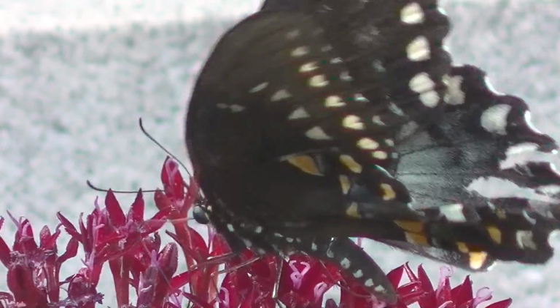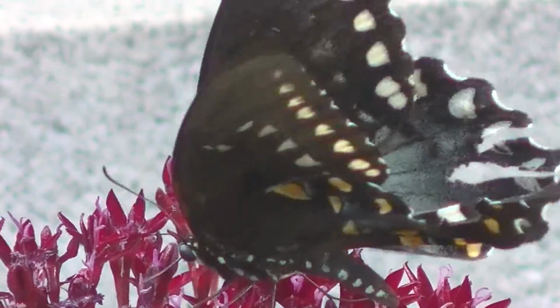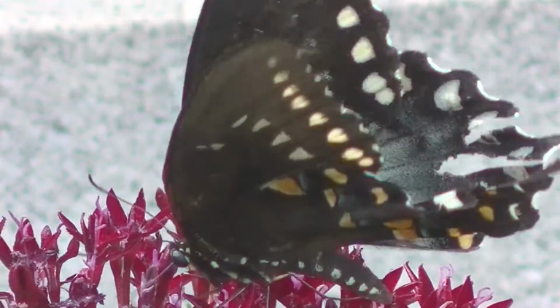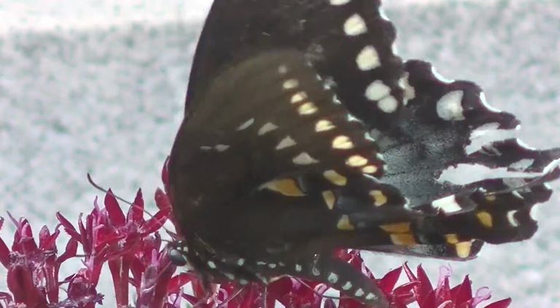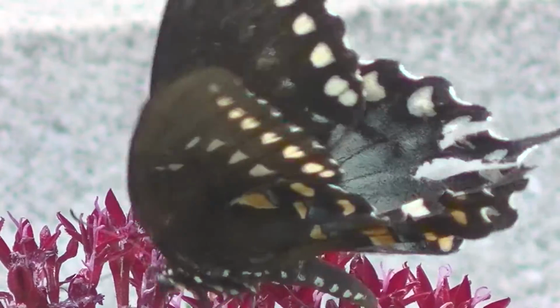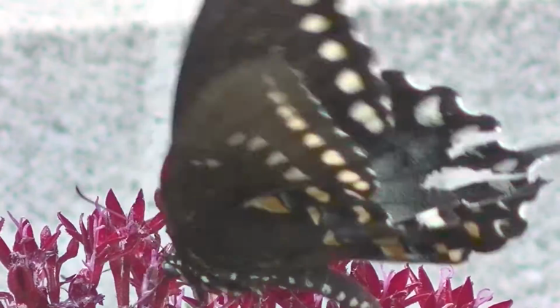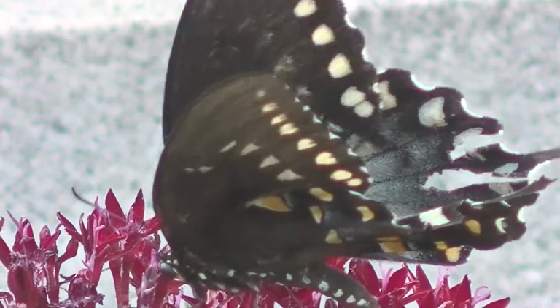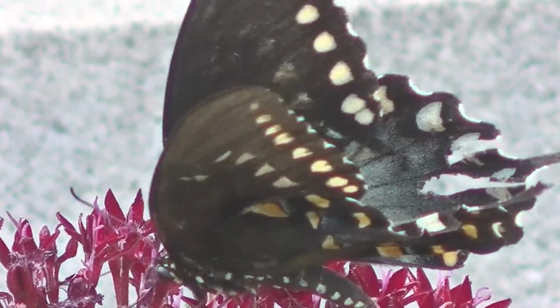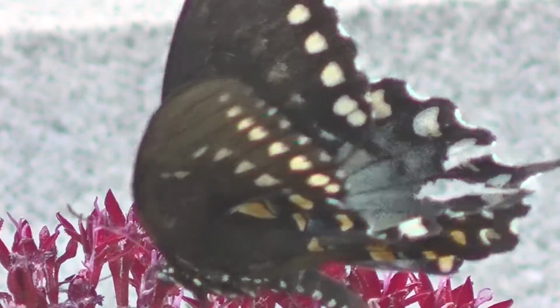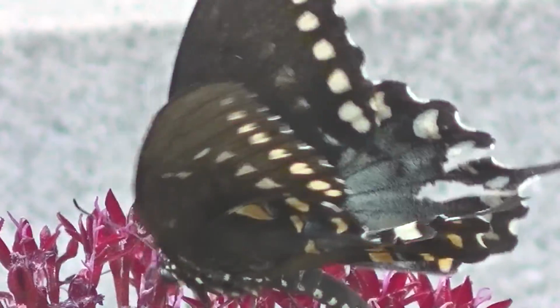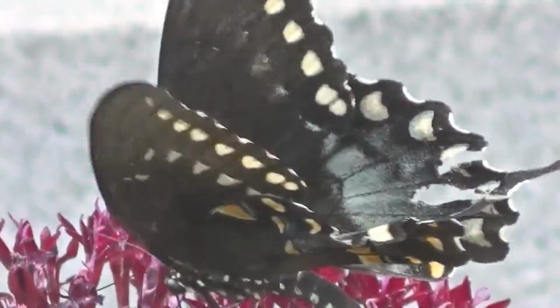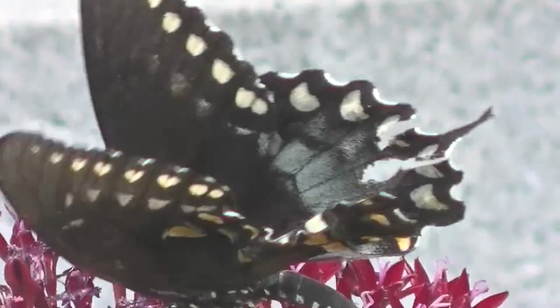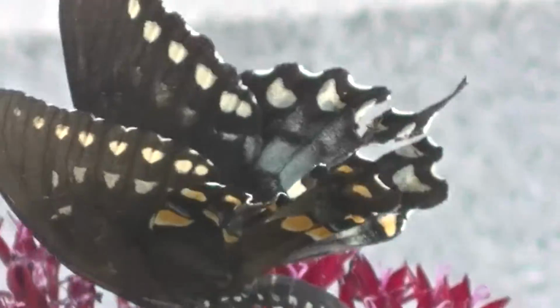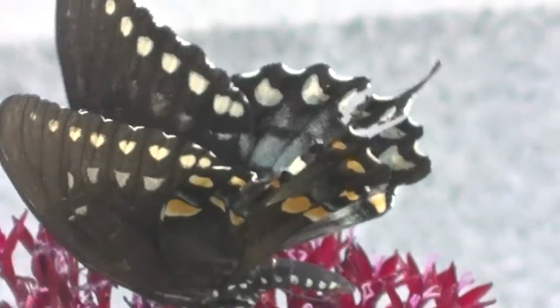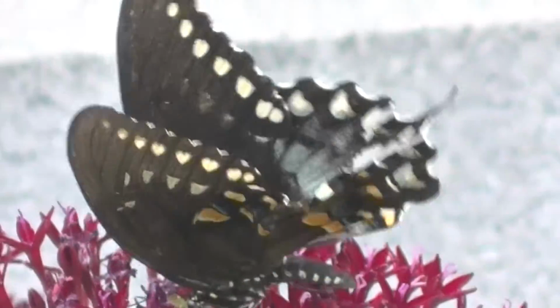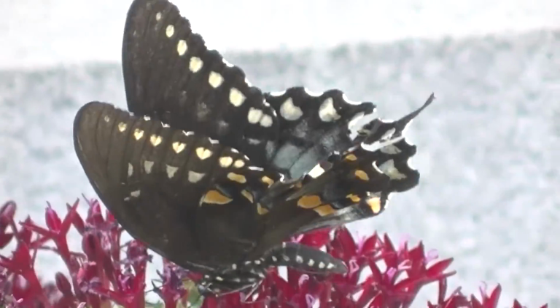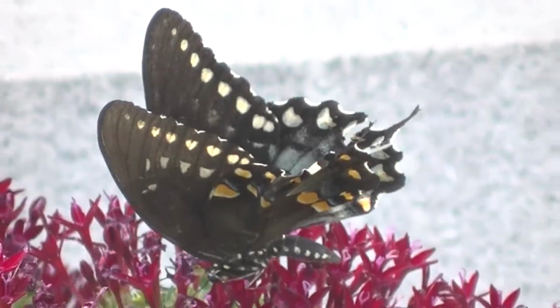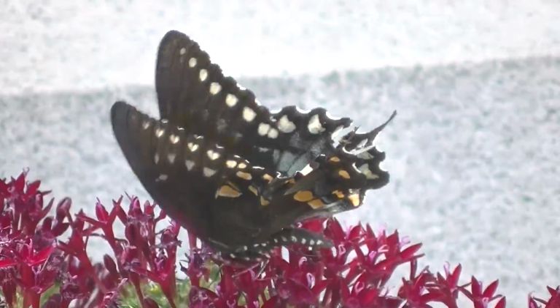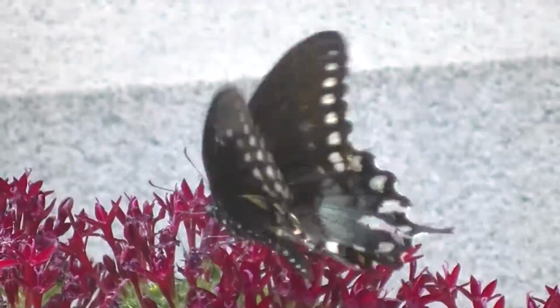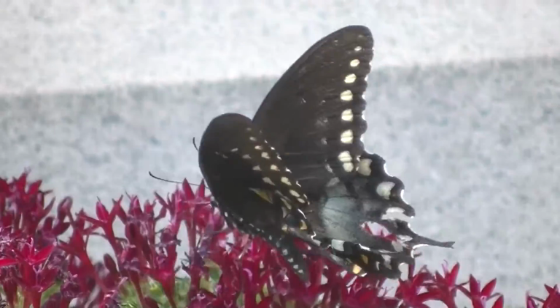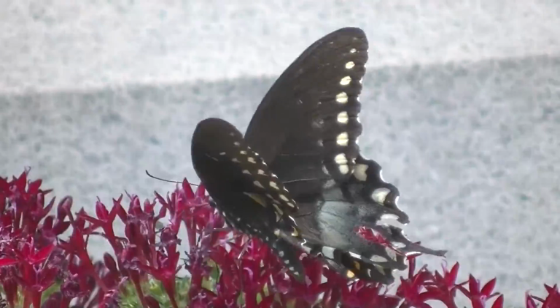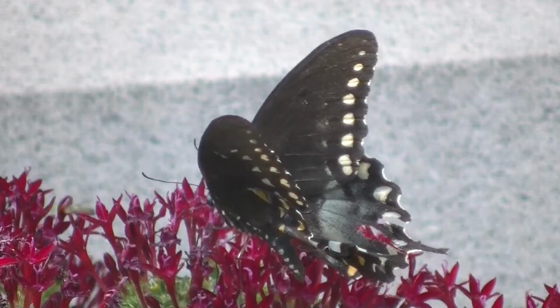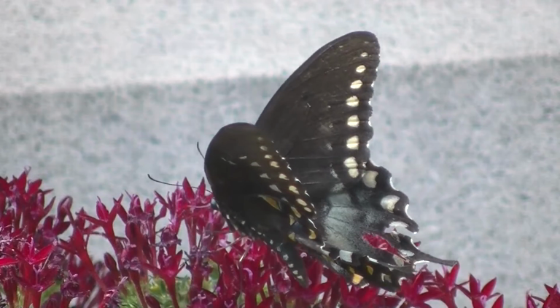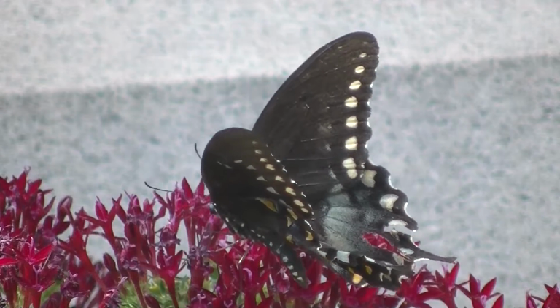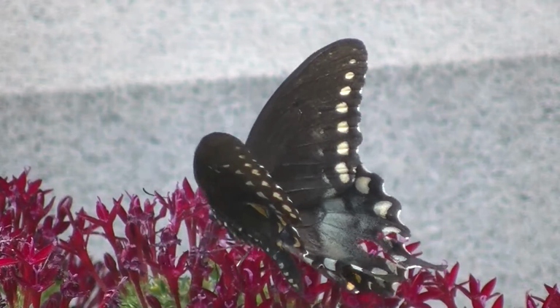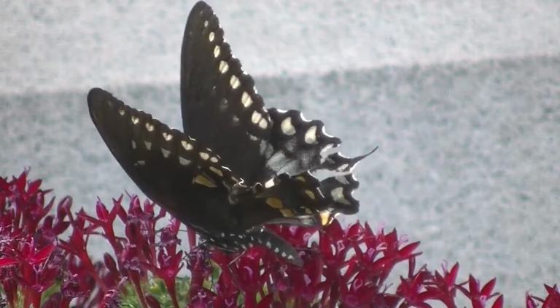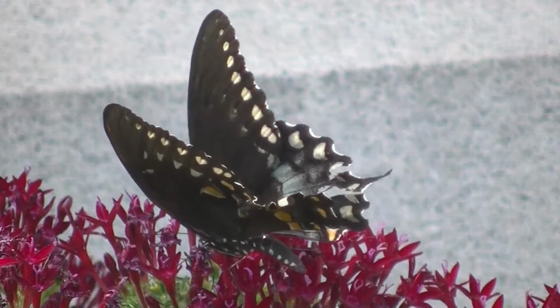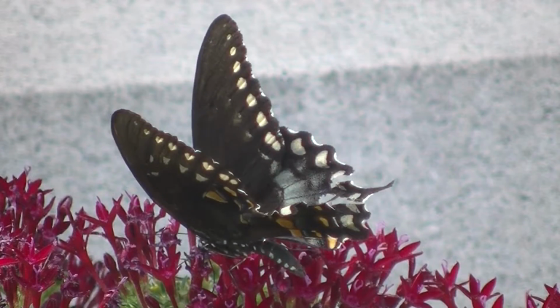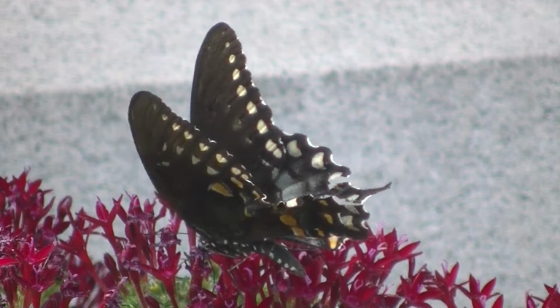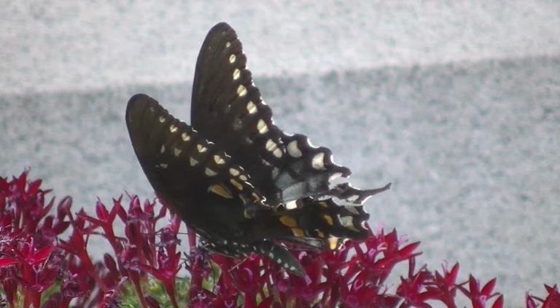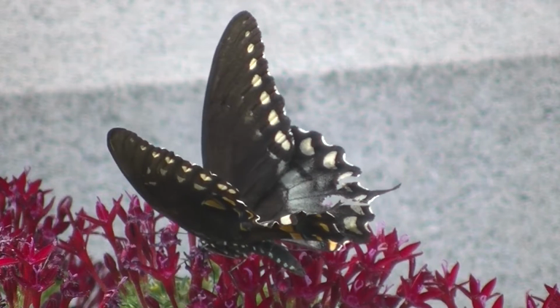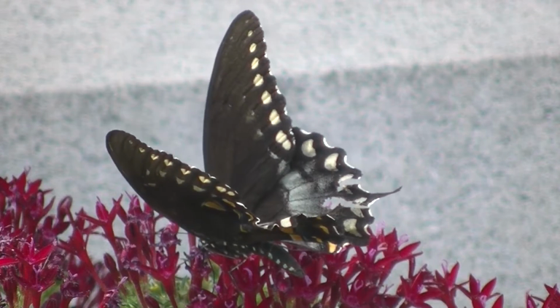So I've got about a minute and a half of the swallowtail feeding. Enjoy!